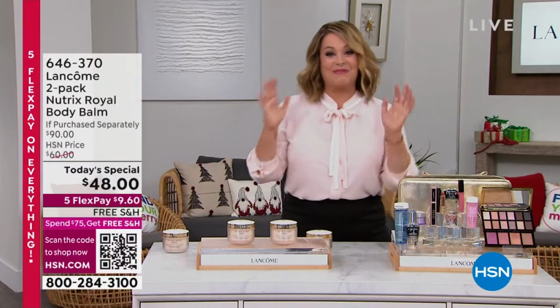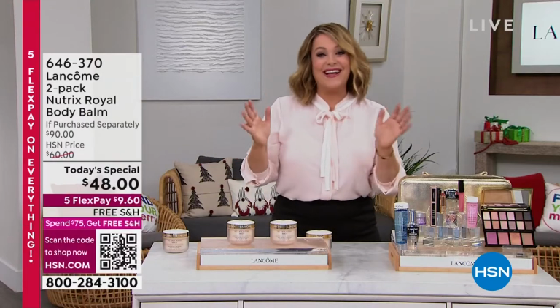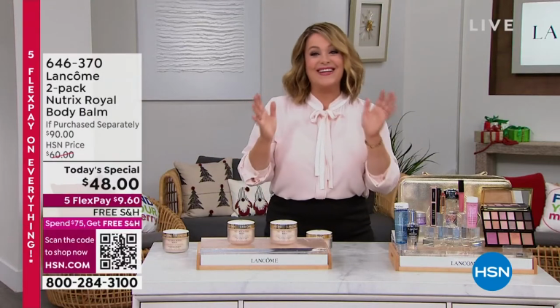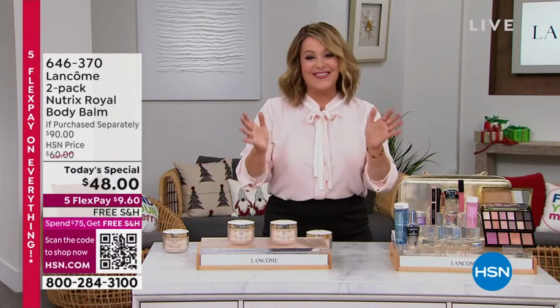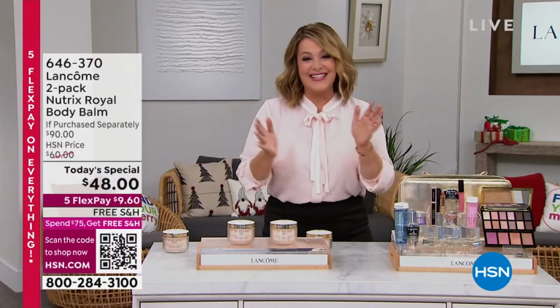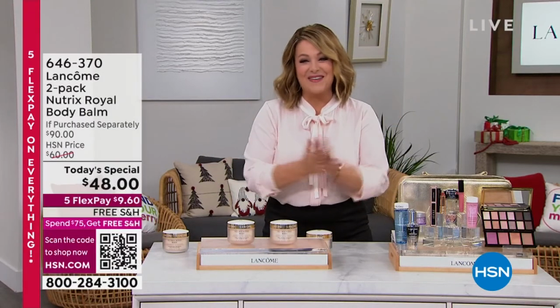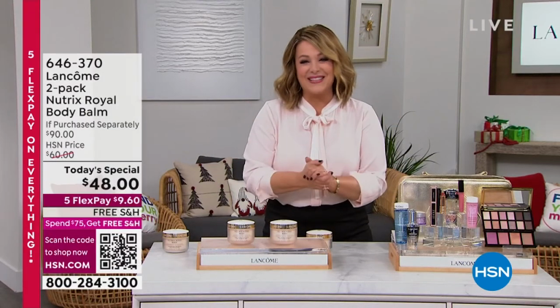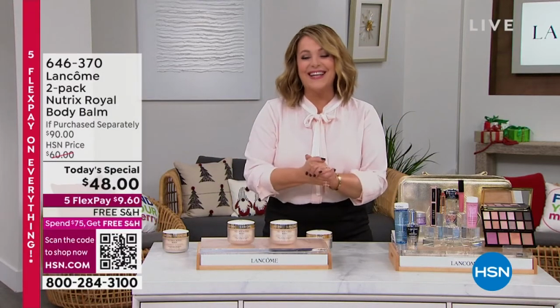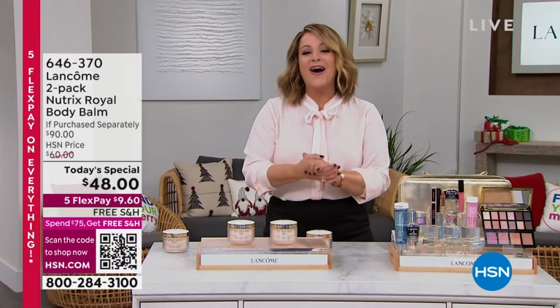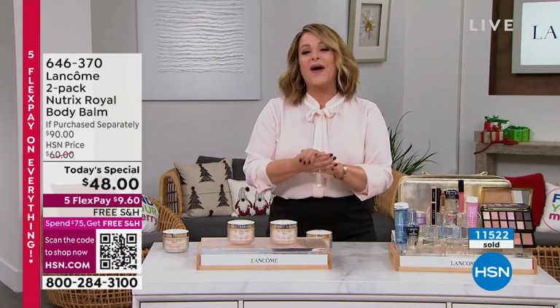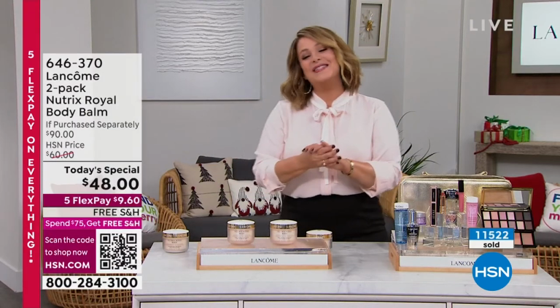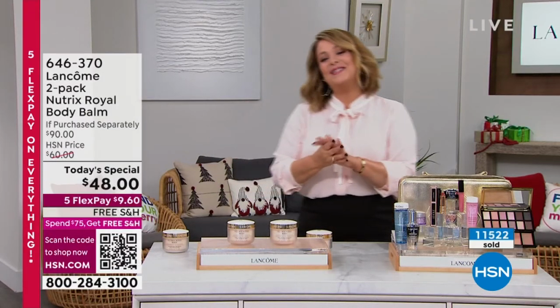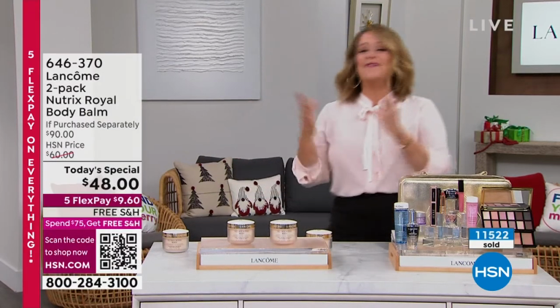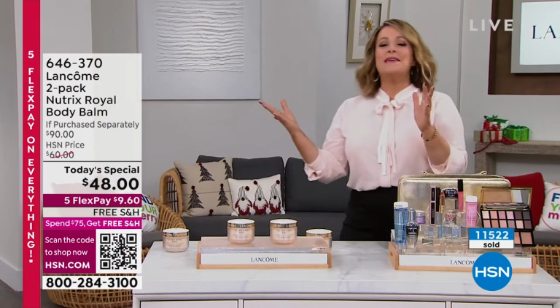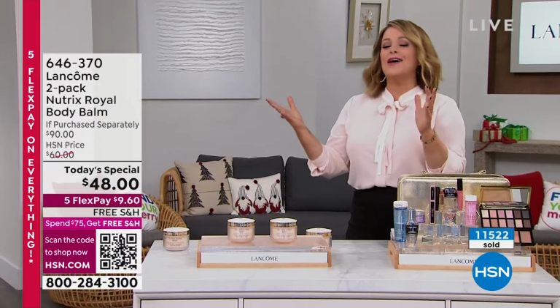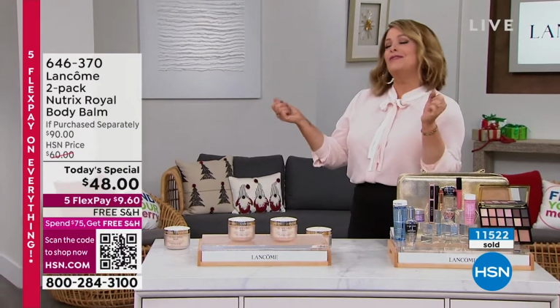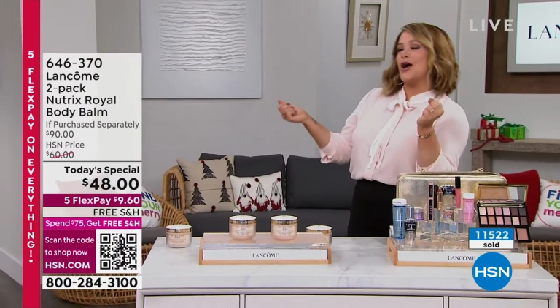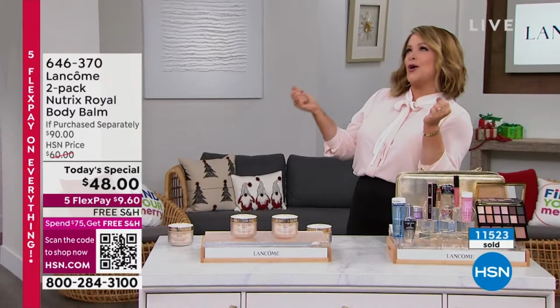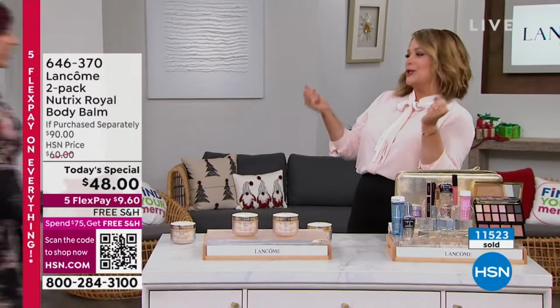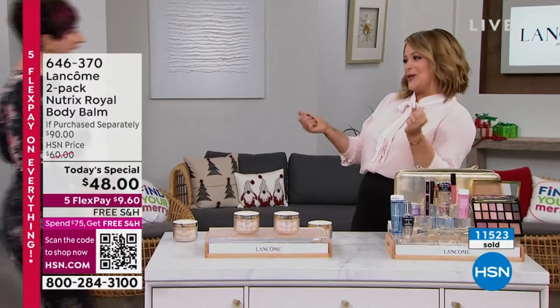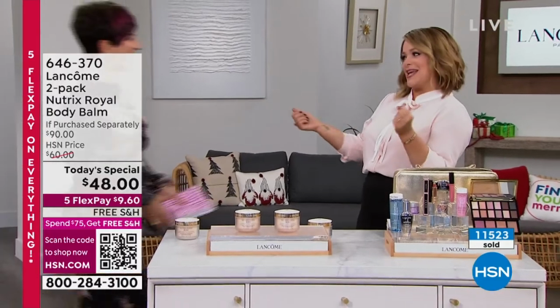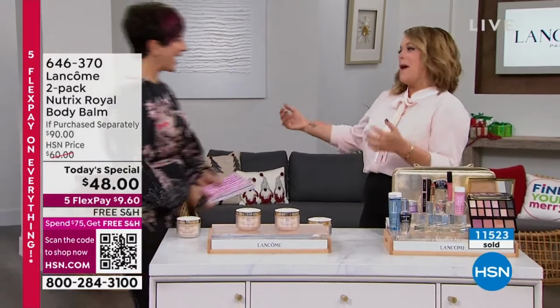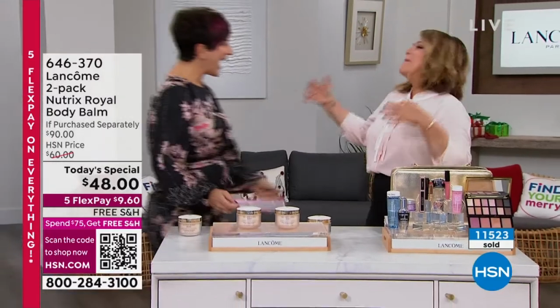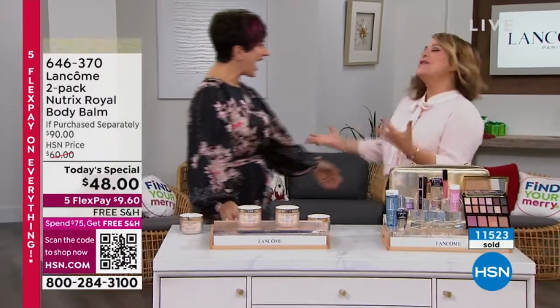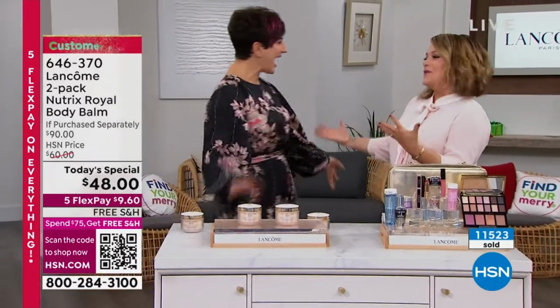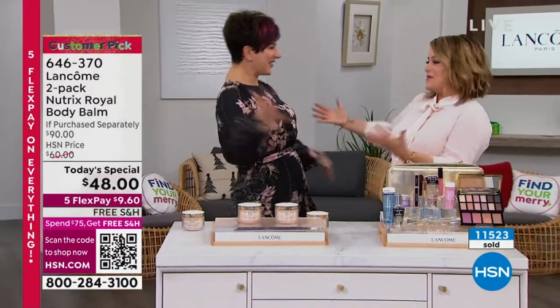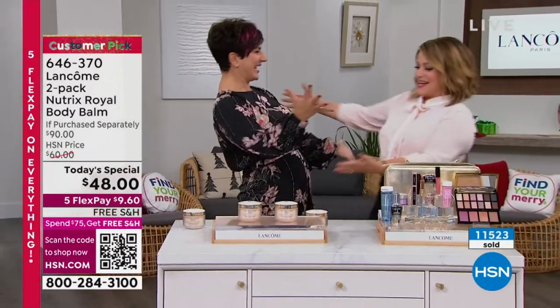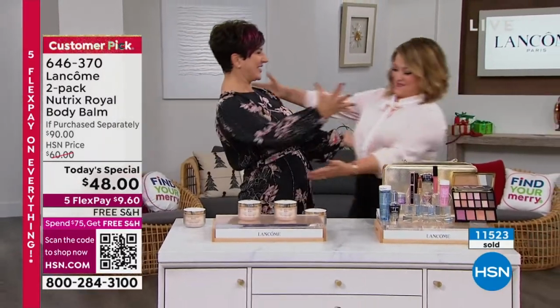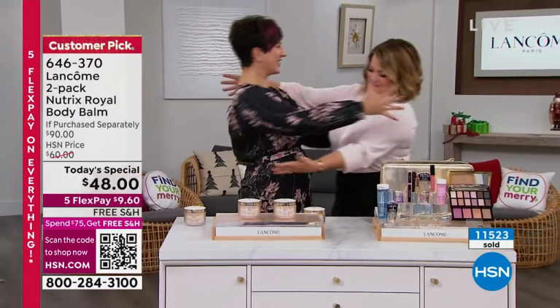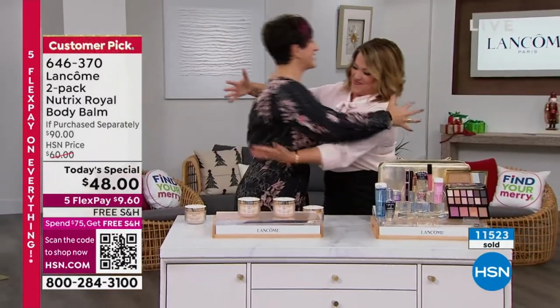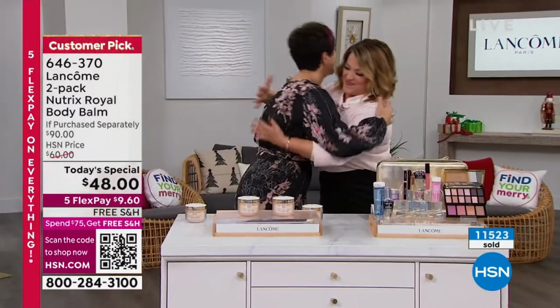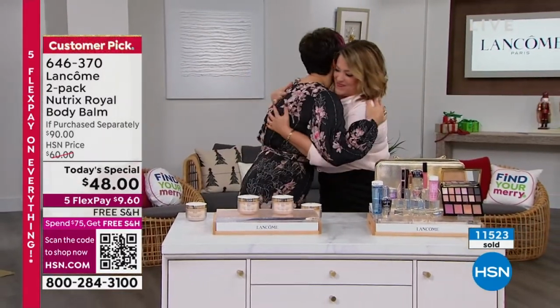Let's bring out Carolee Chamberlain, our assistant VP of Lancôme Learning — beautiful woman, so good to see you.